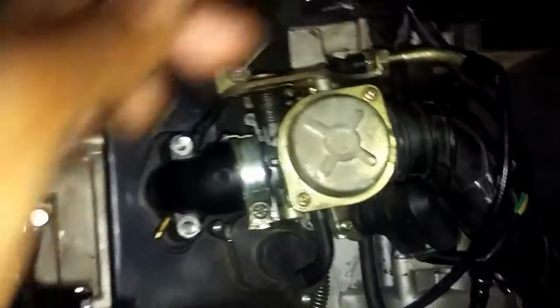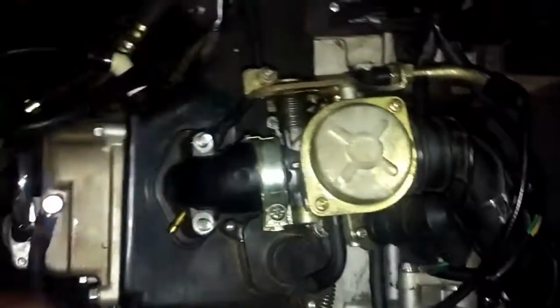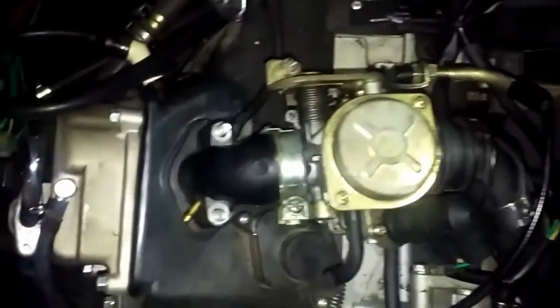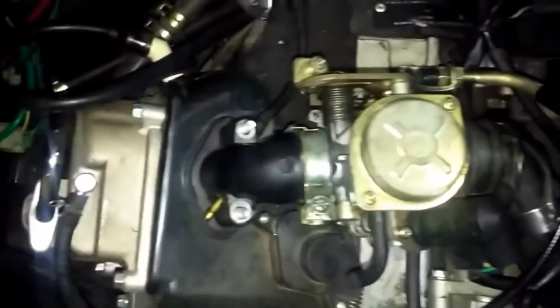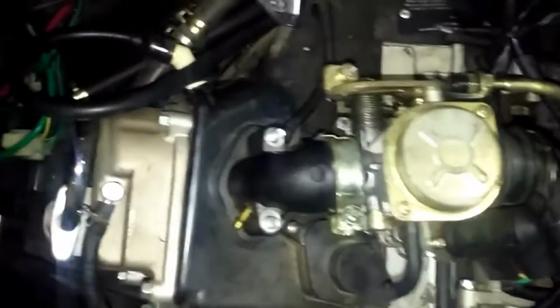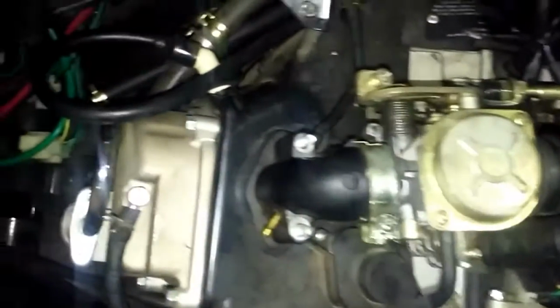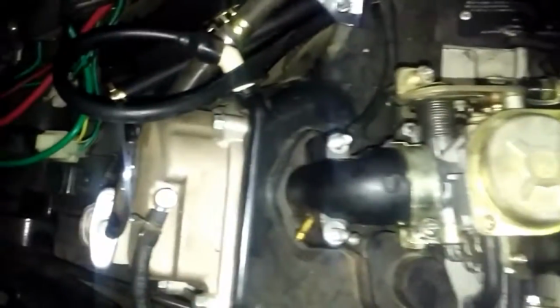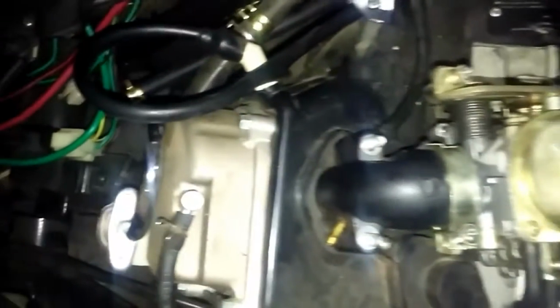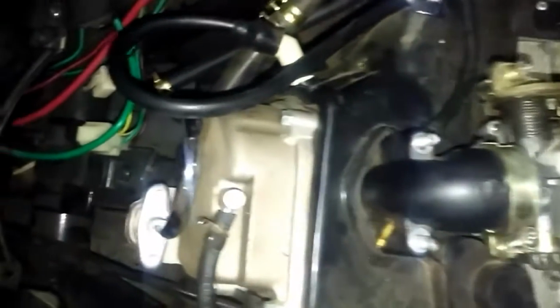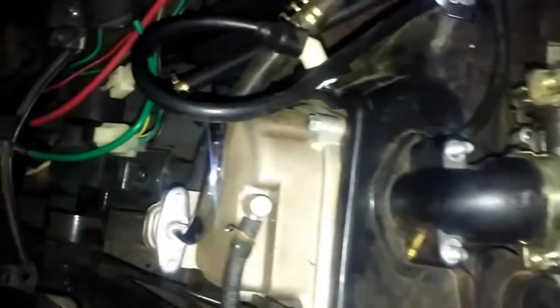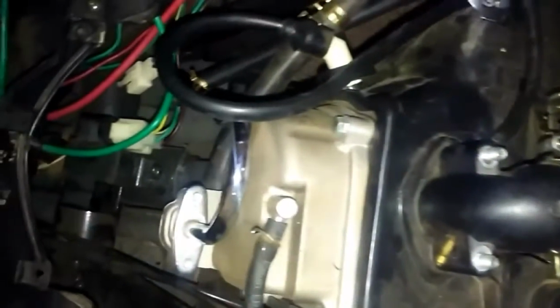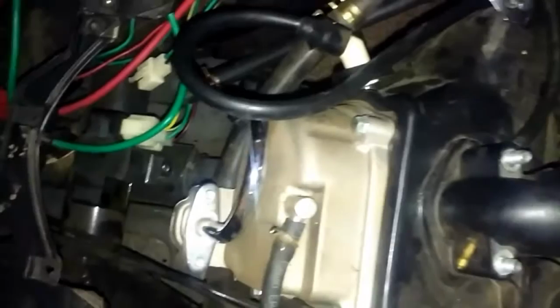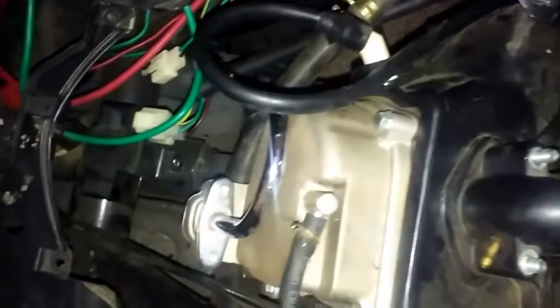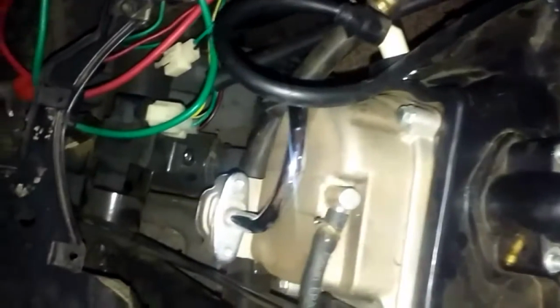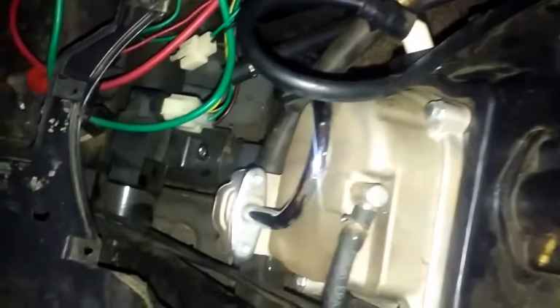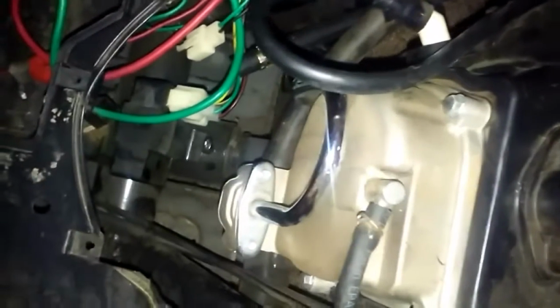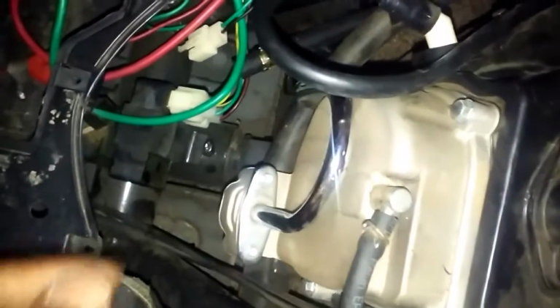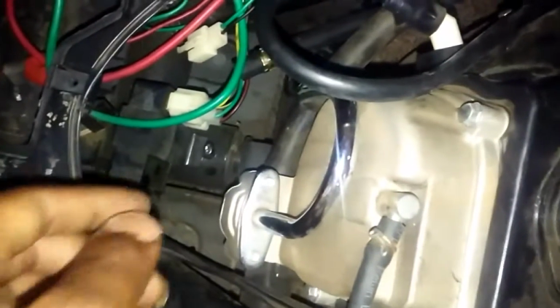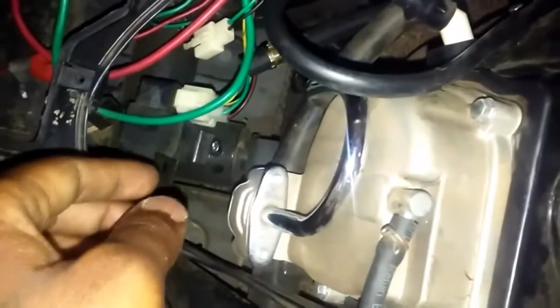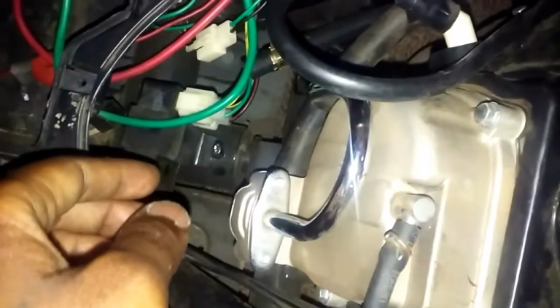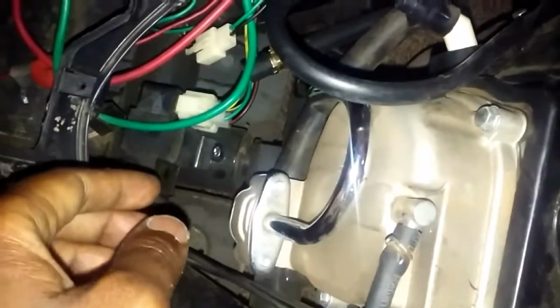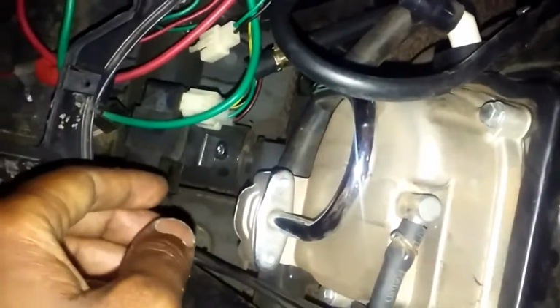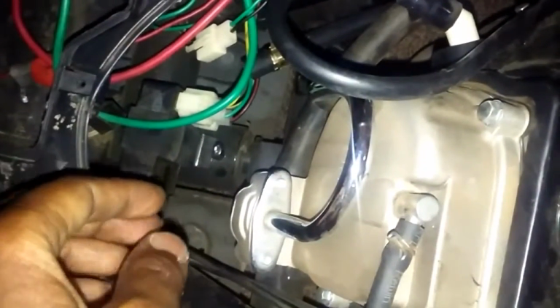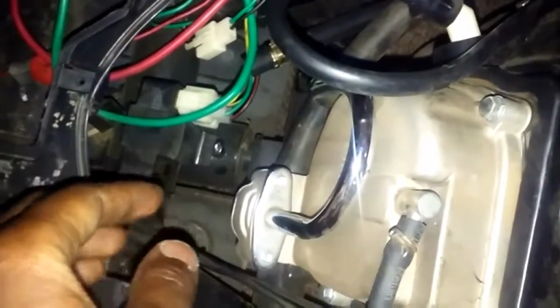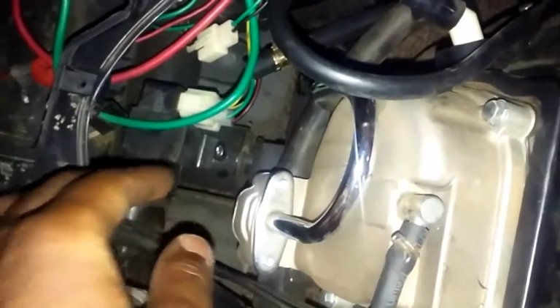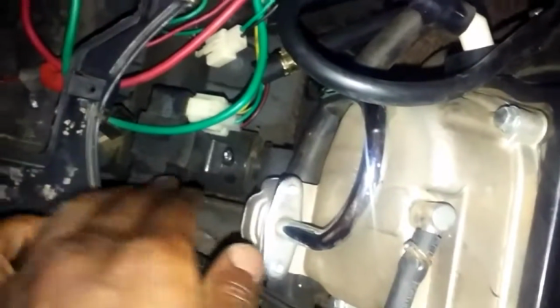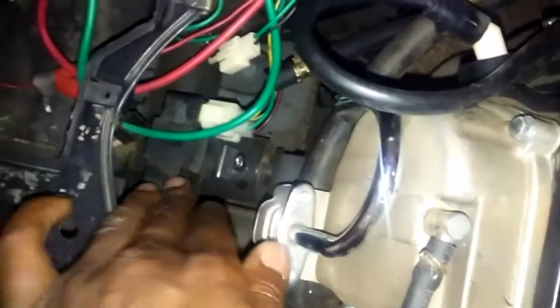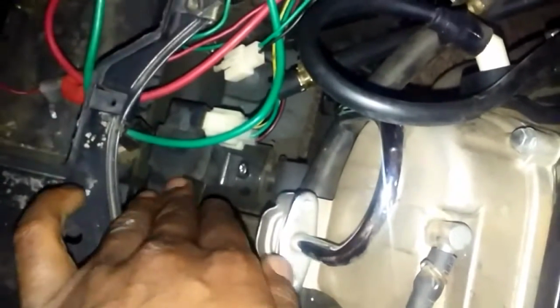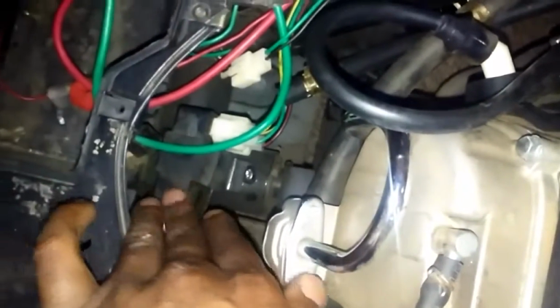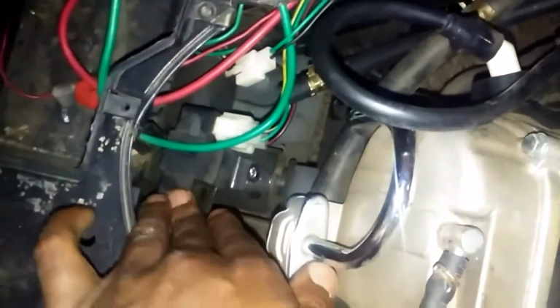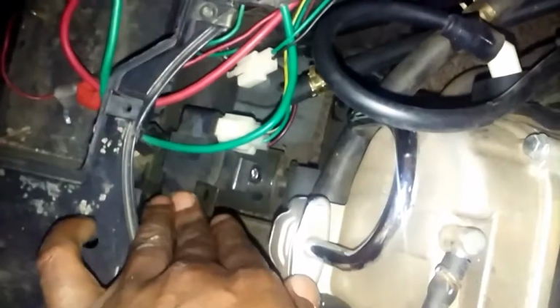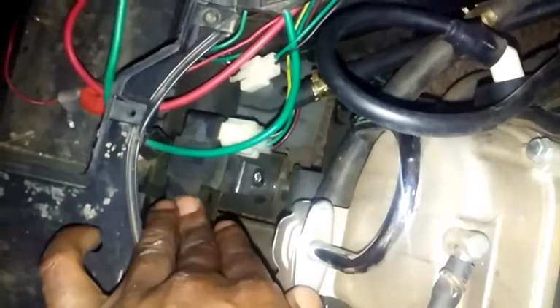And another thing — there's another wire down here. I don't know what it goes to, but it's down here by the CDI box, whatever that is, the box right here.